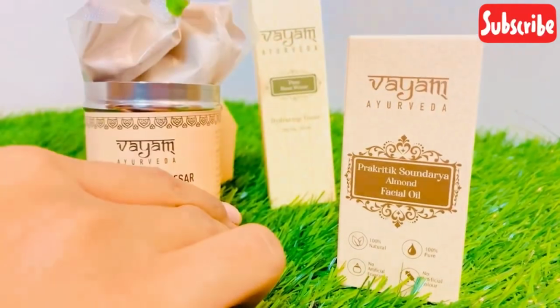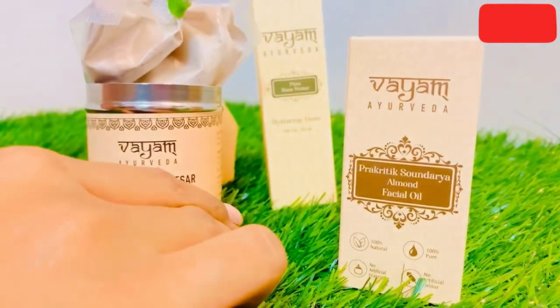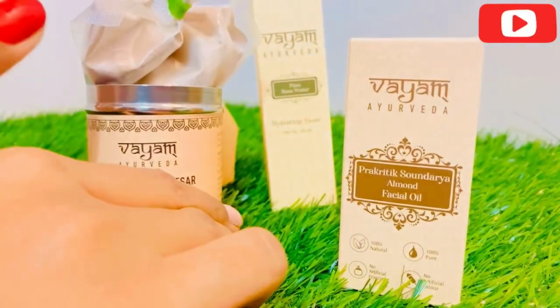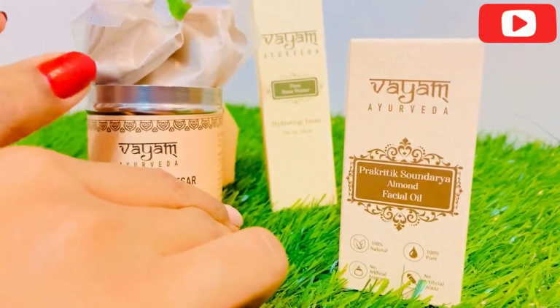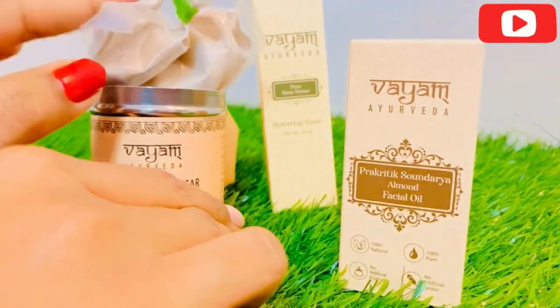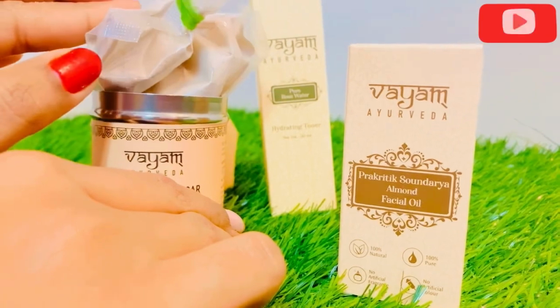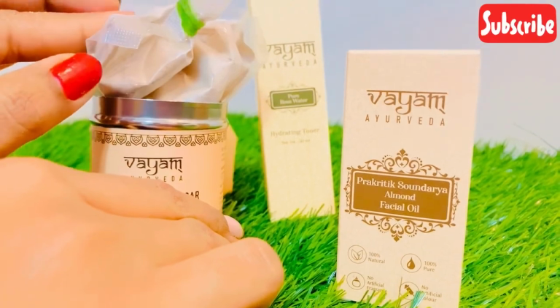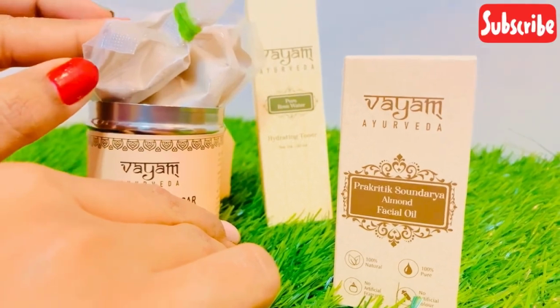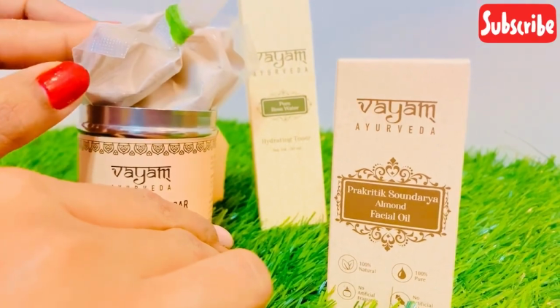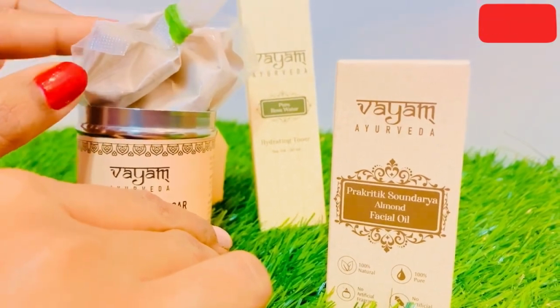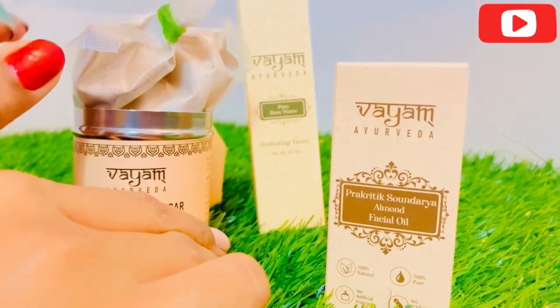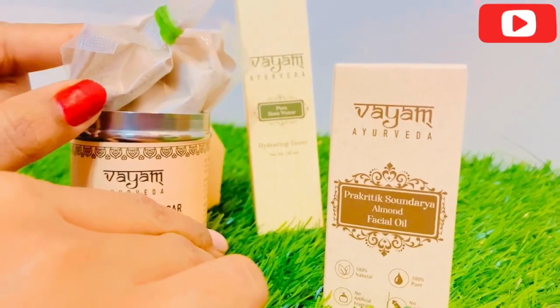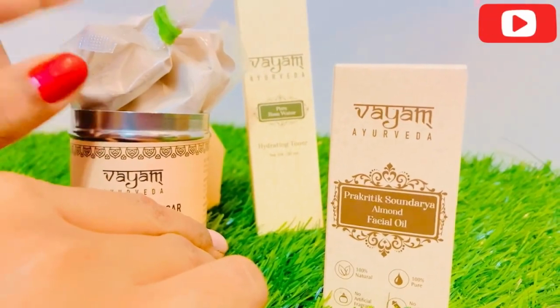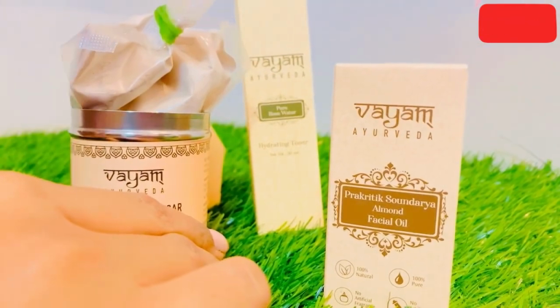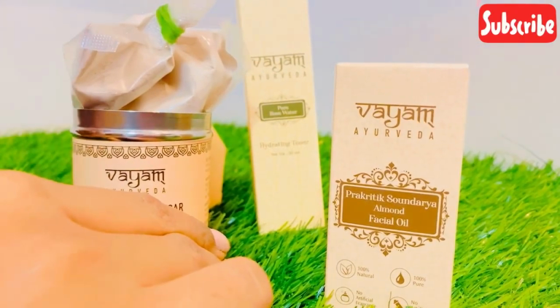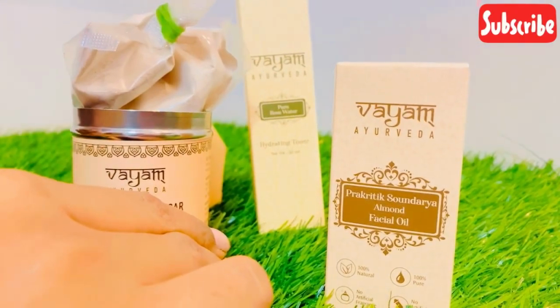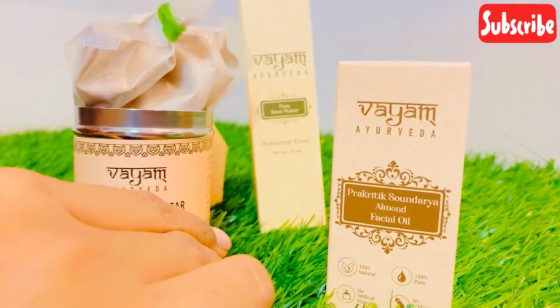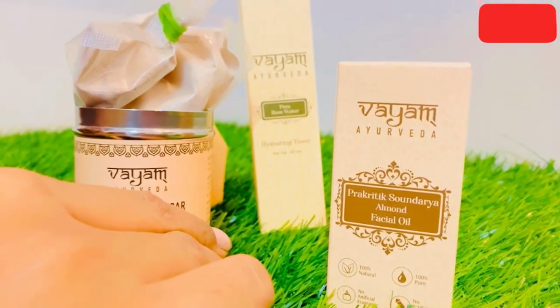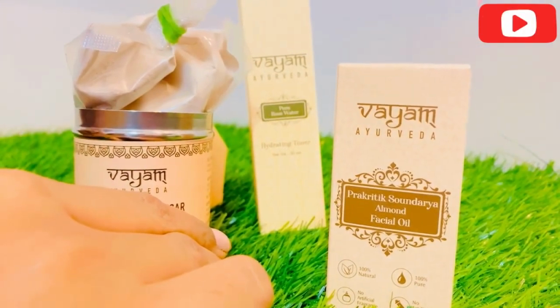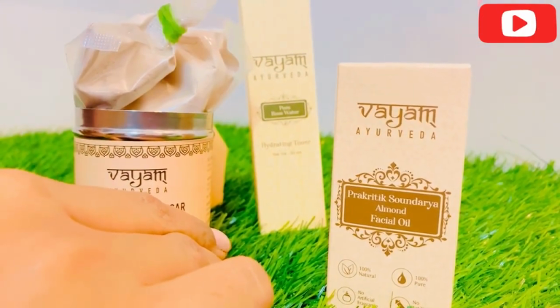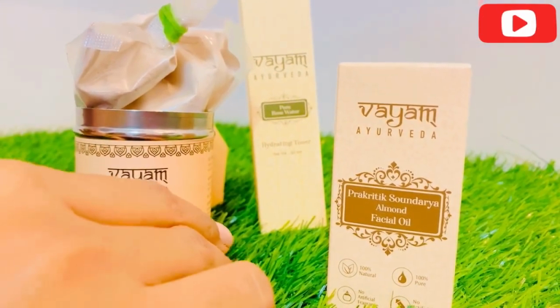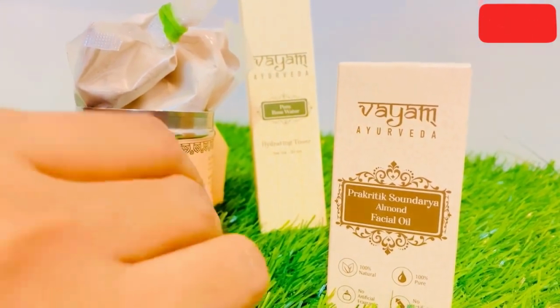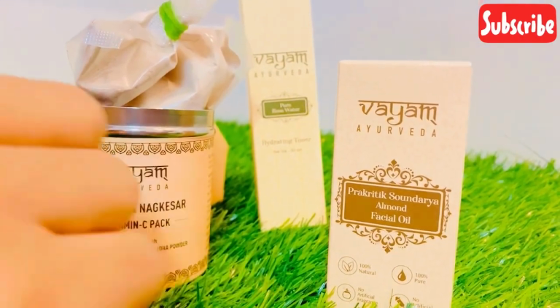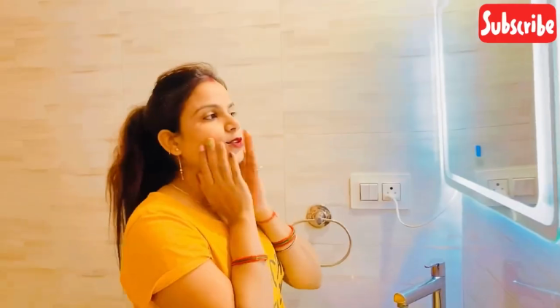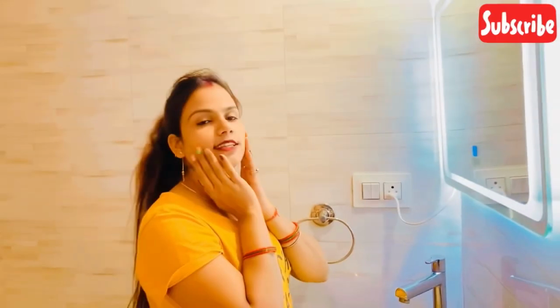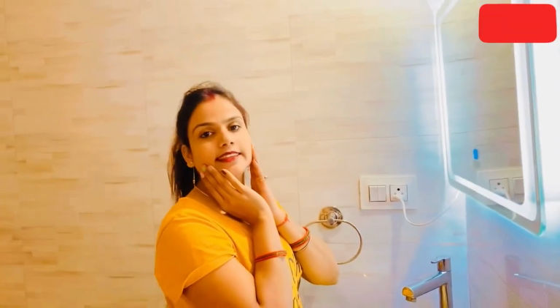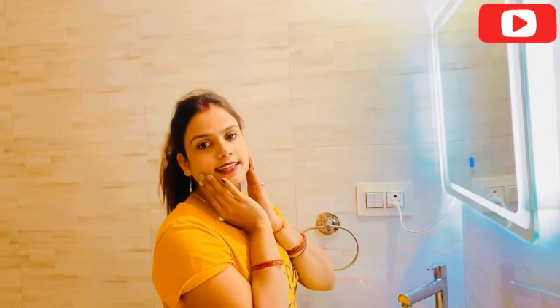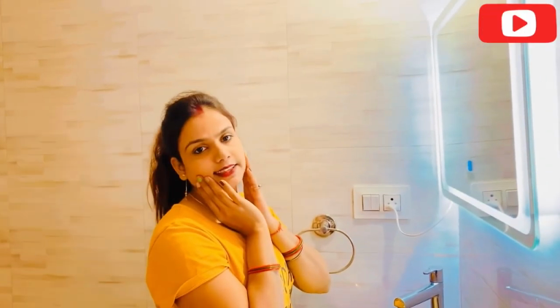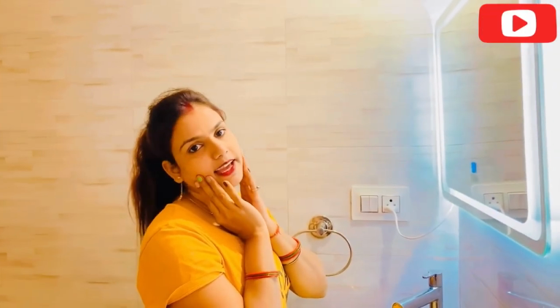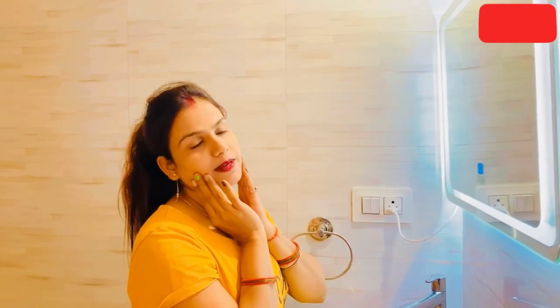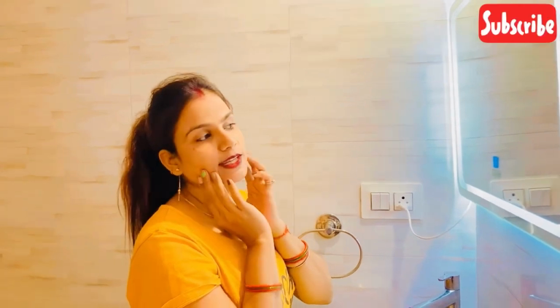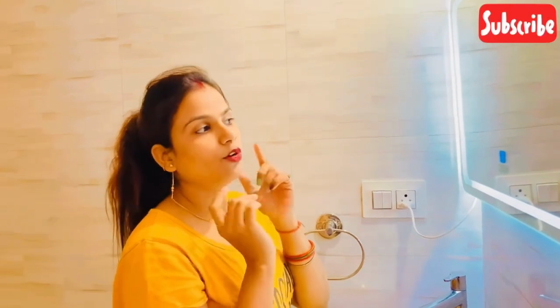I will show you how to apply it on your face. I have prepared and removed my makeup — I will wash my face first.